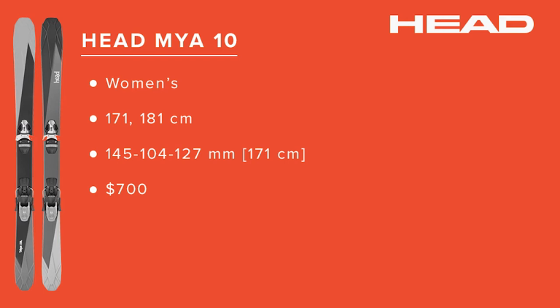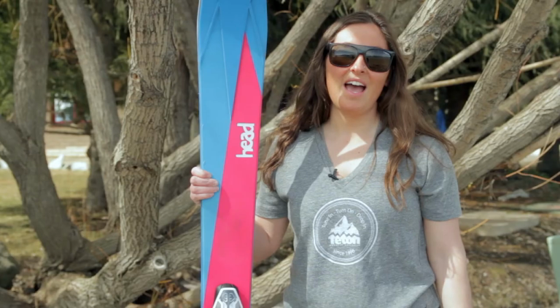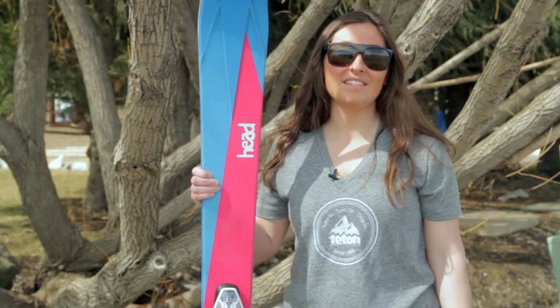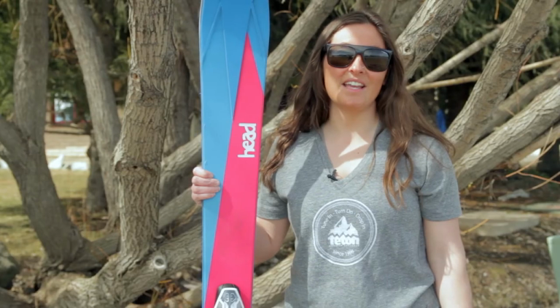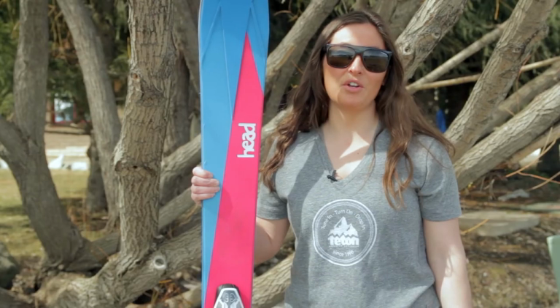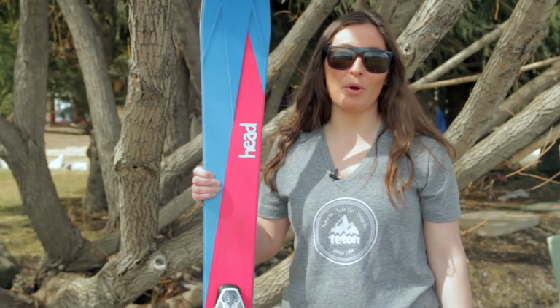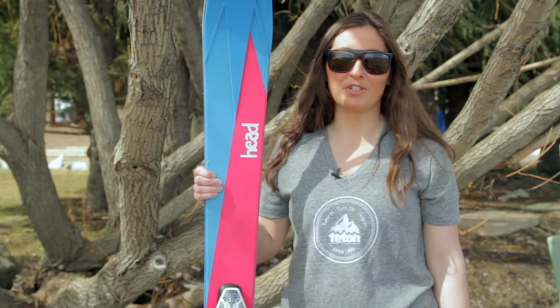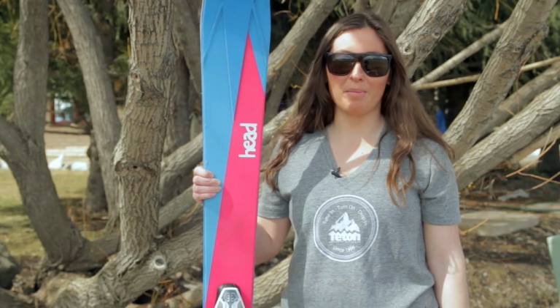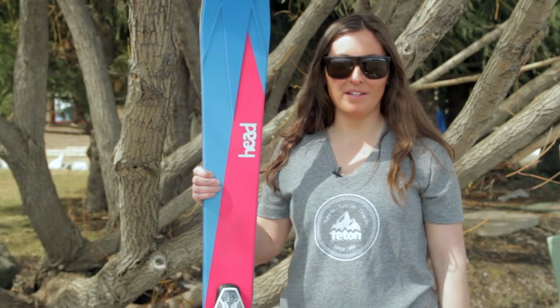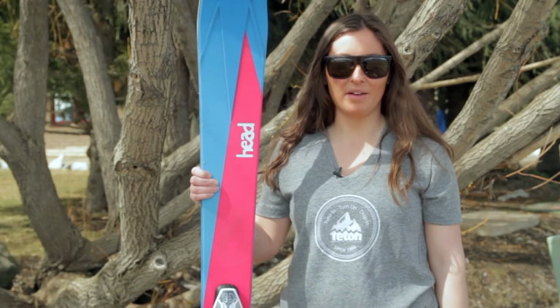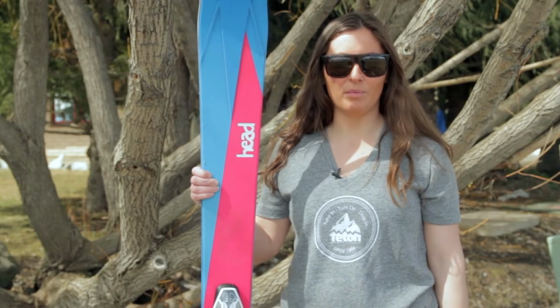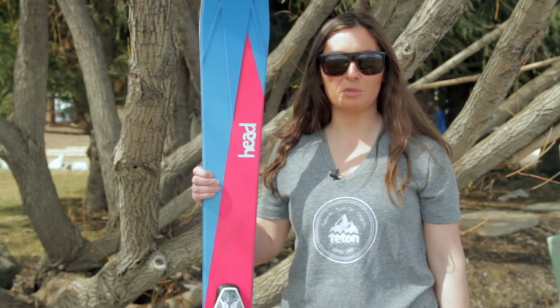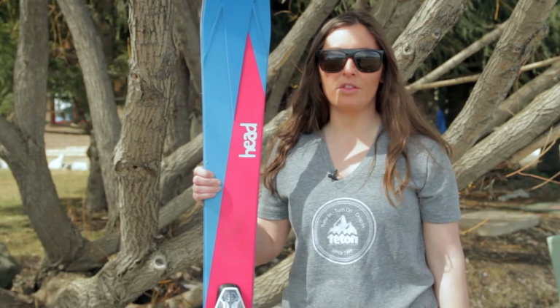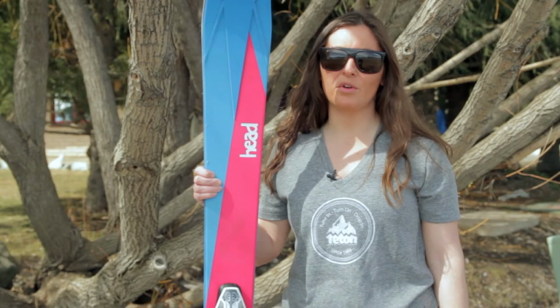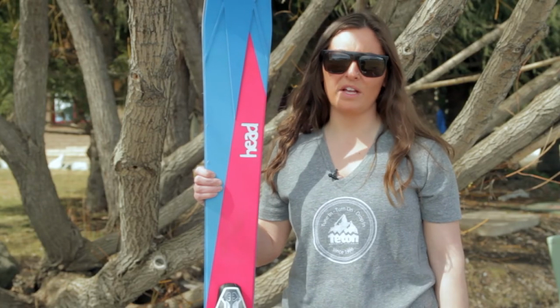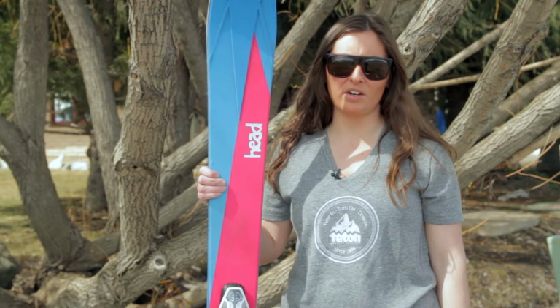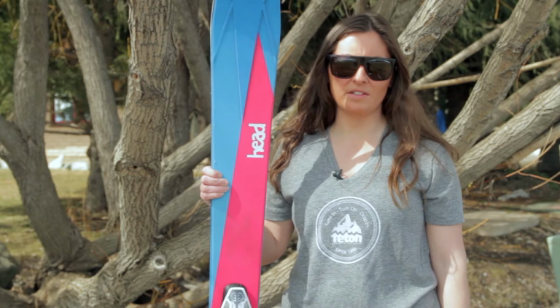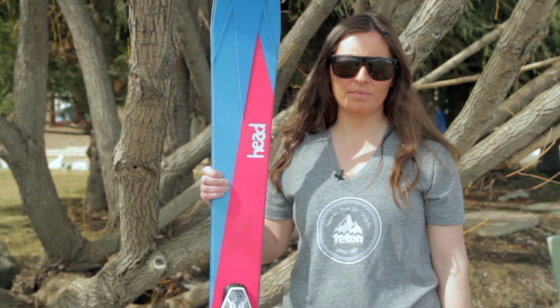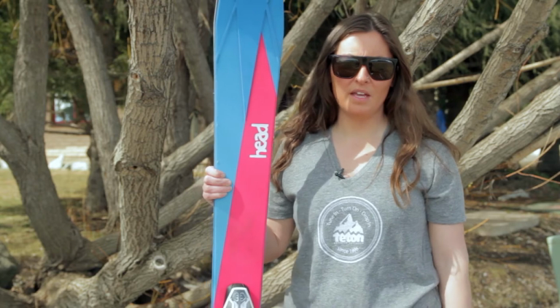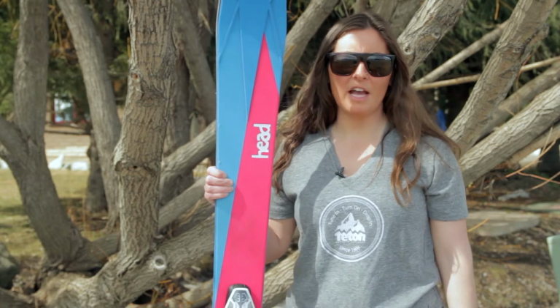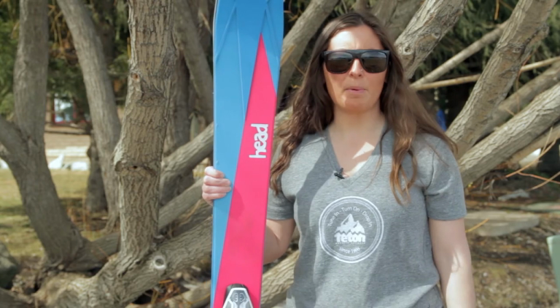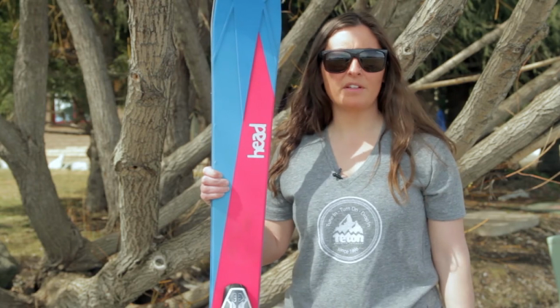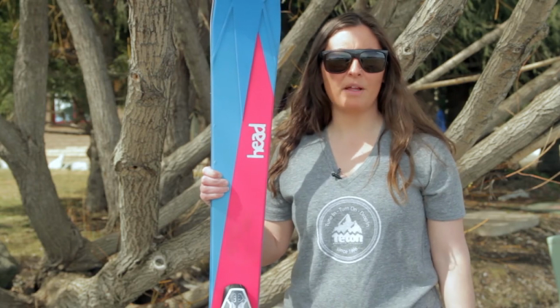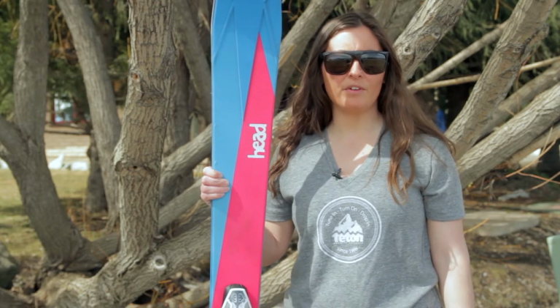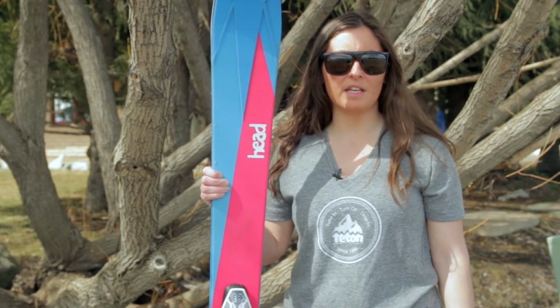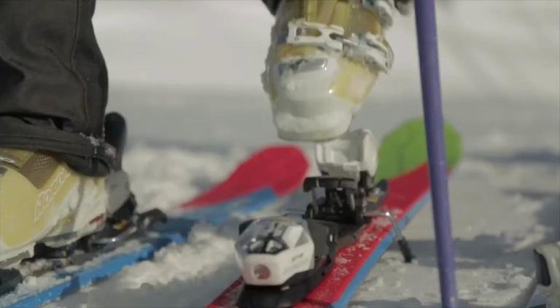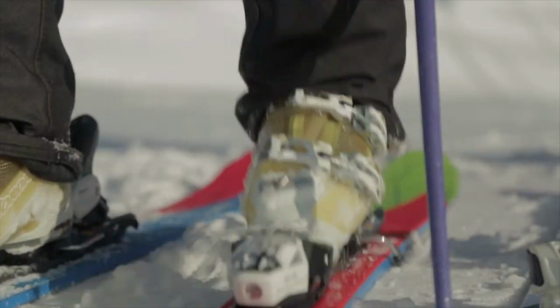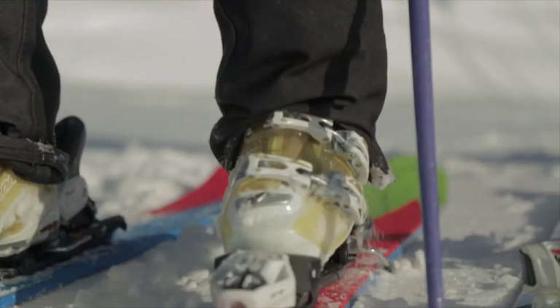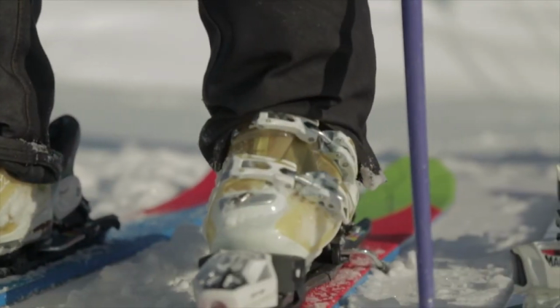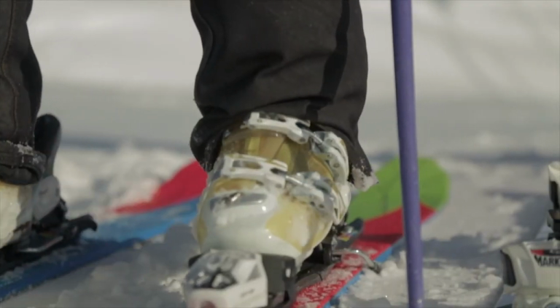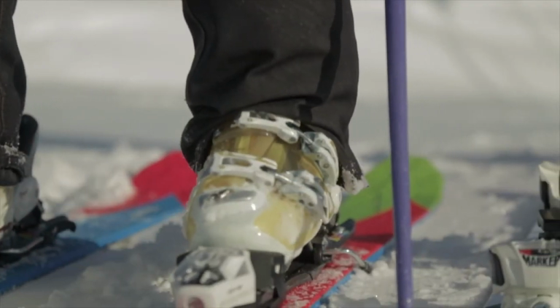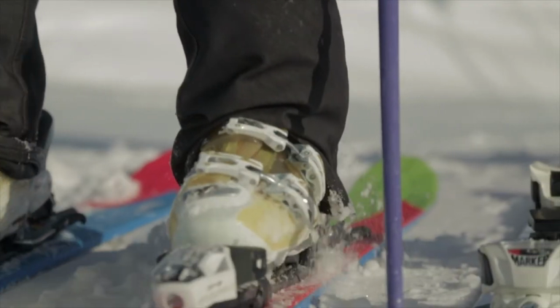Head has taken a new approach to the Maya 10, which is part of their new flight series. It's a perfectly playful ski for girls who like to rip big lines.